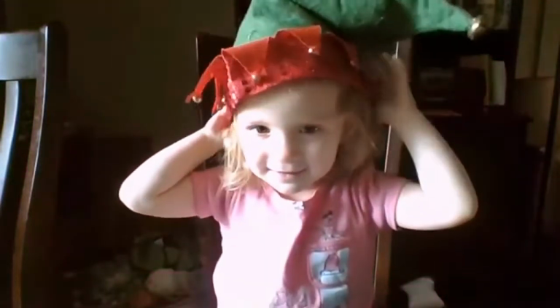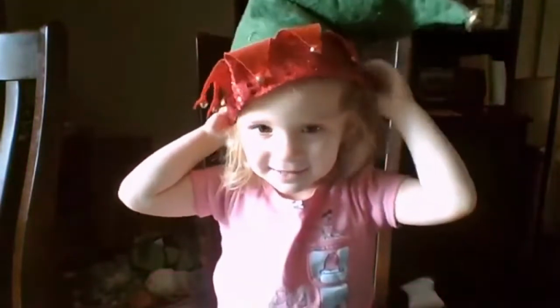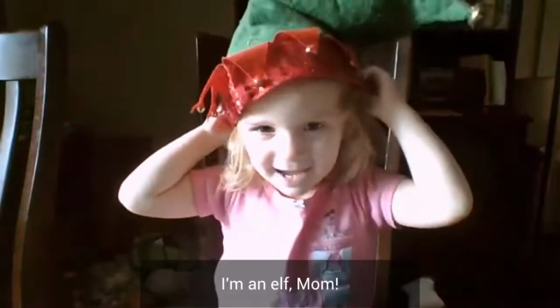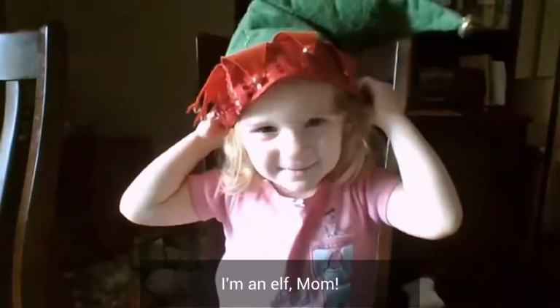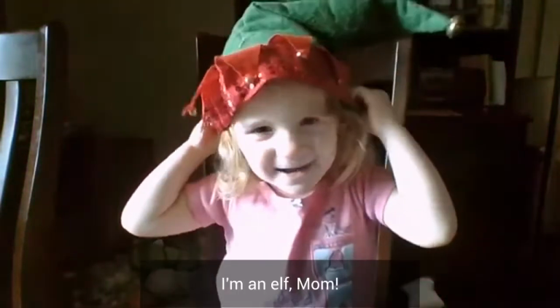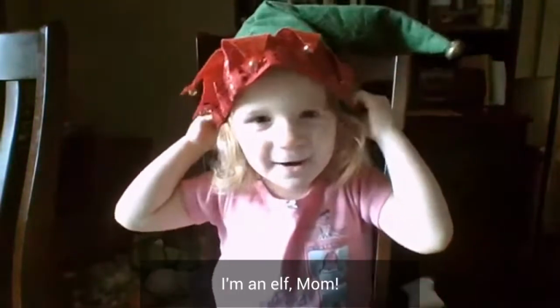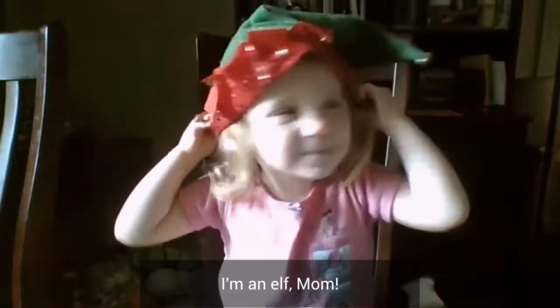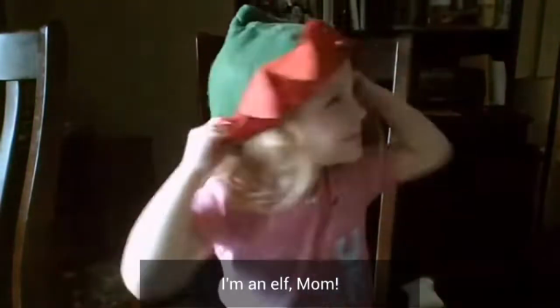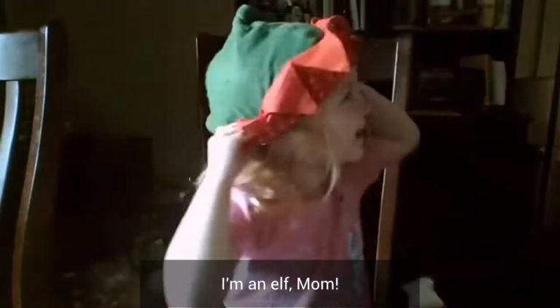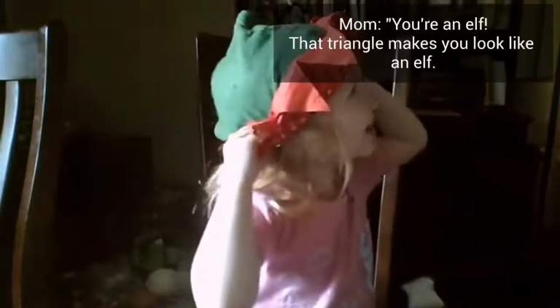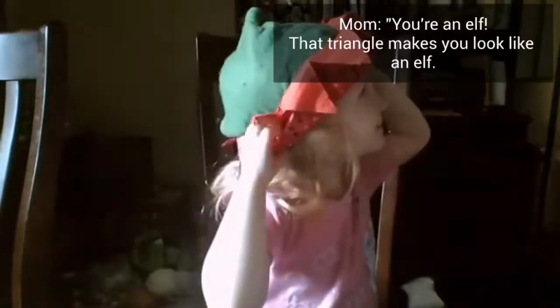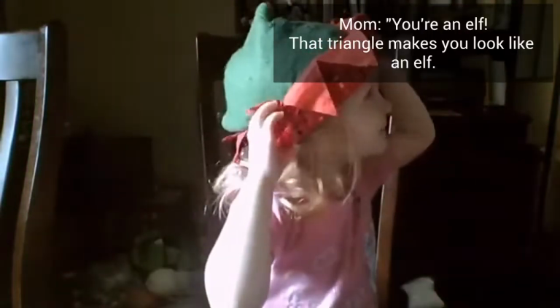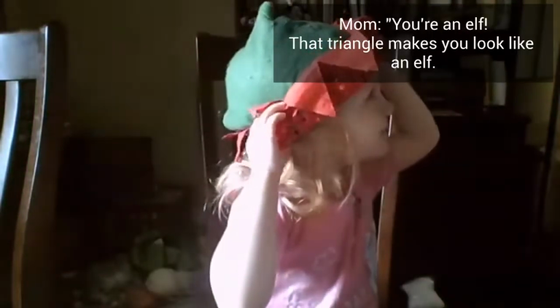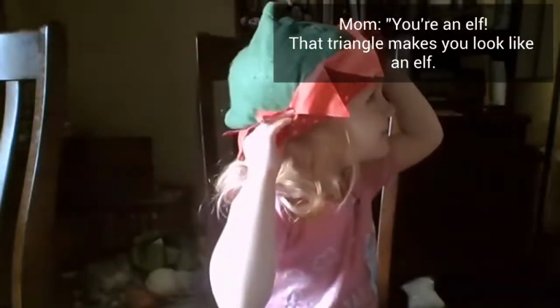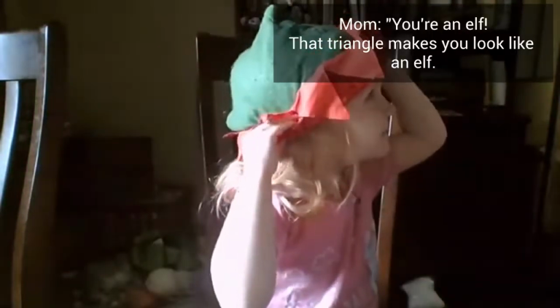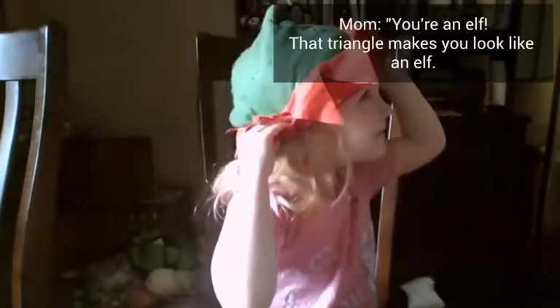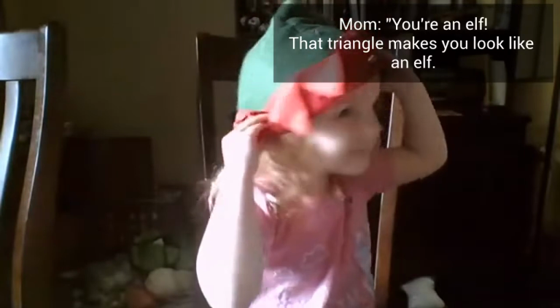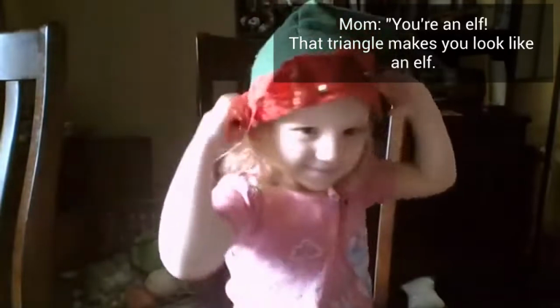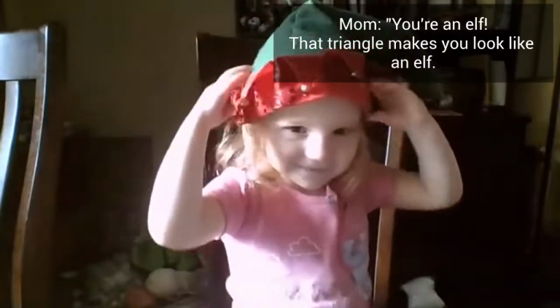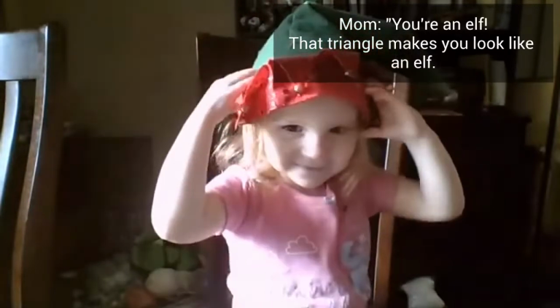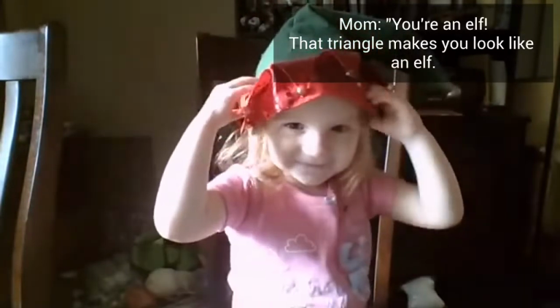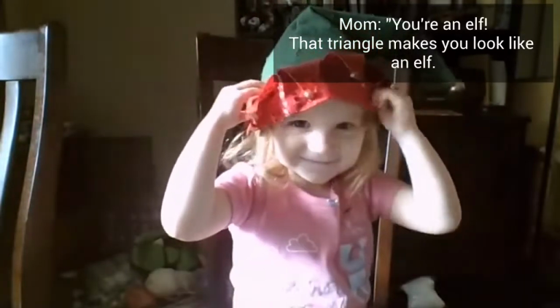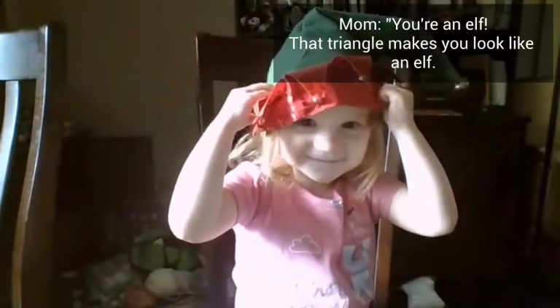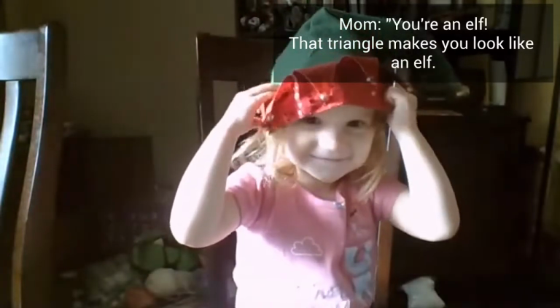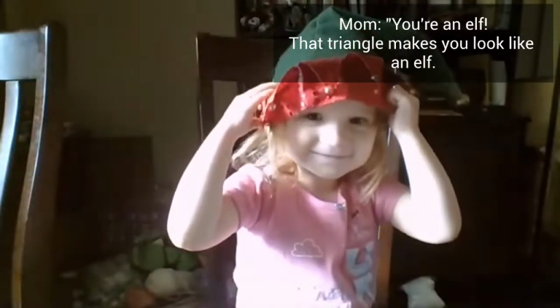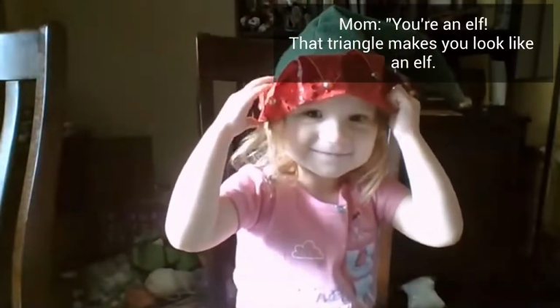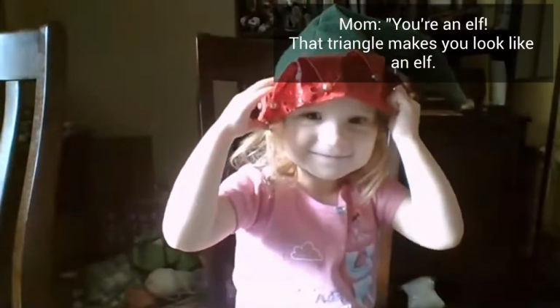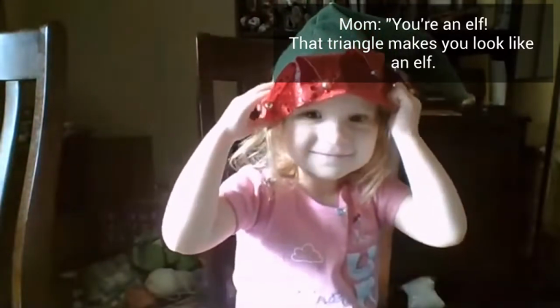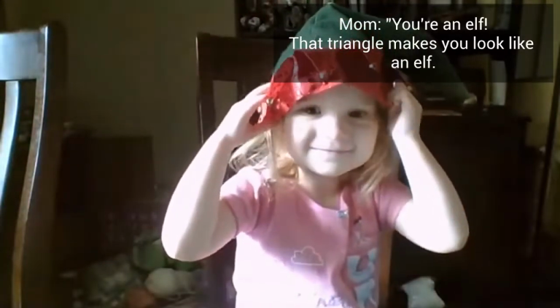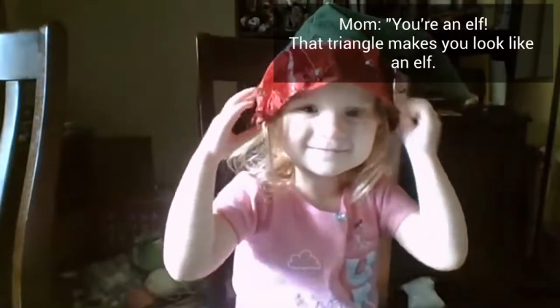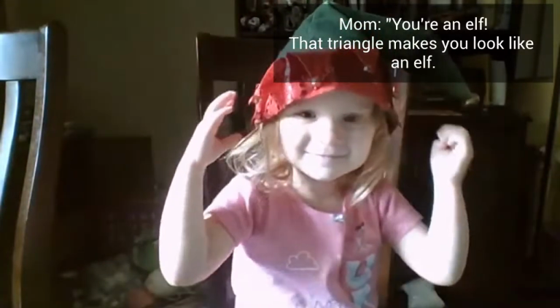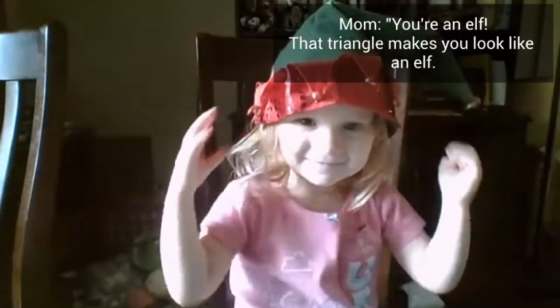I'm an elf, Mom. You're an elf. That triangle makes you look like an elf.